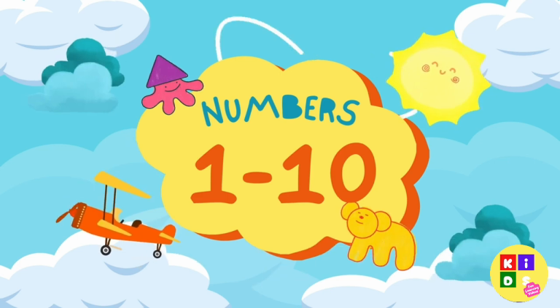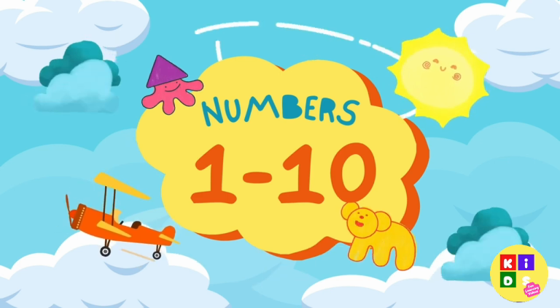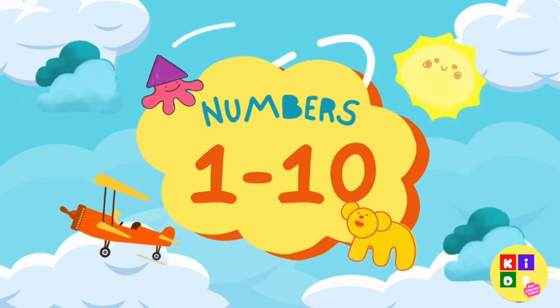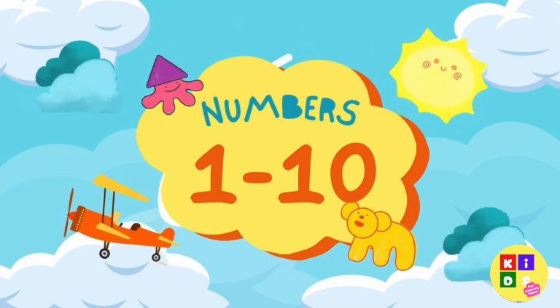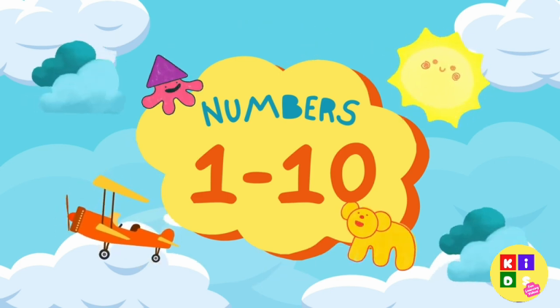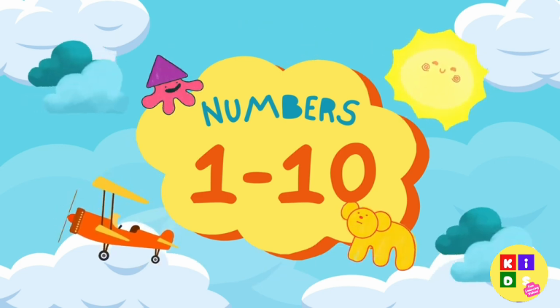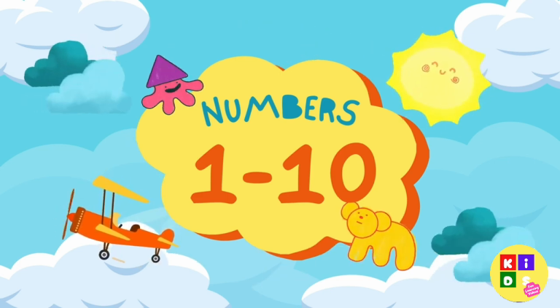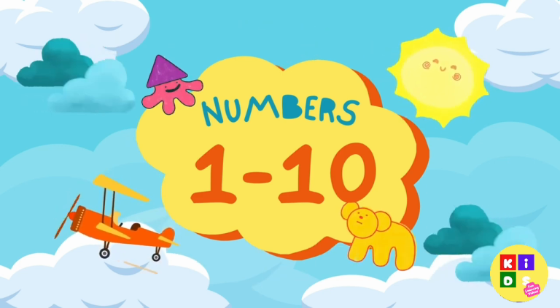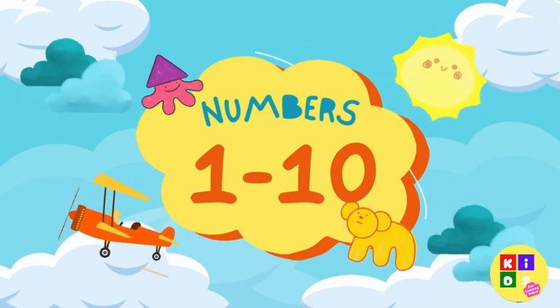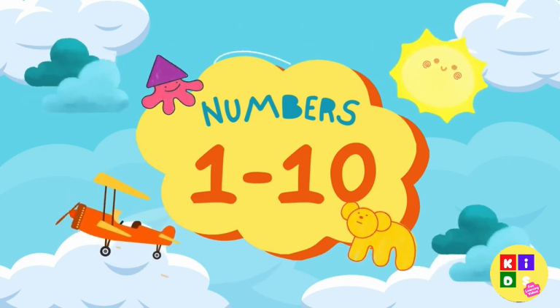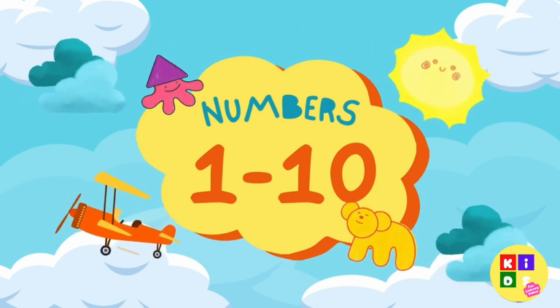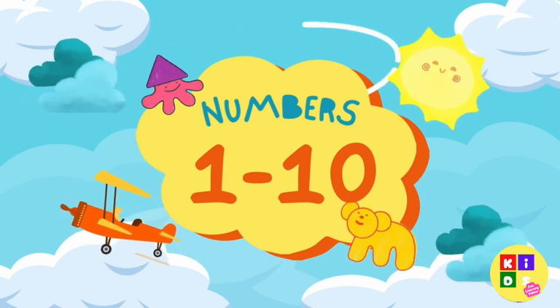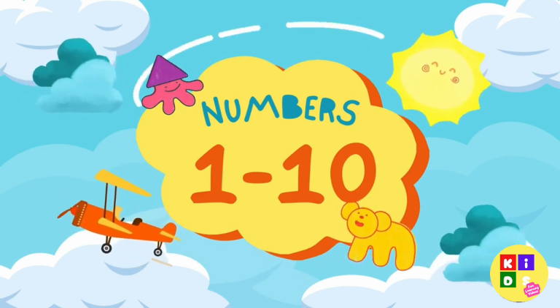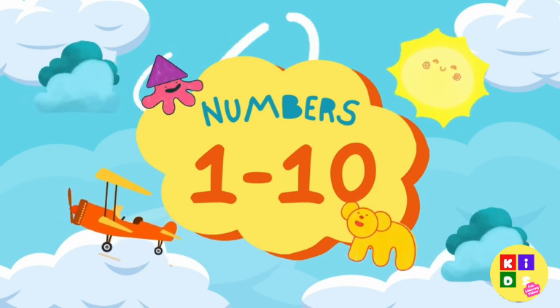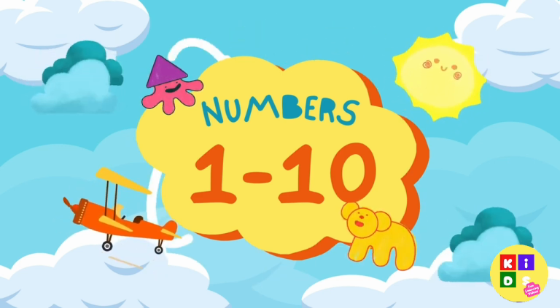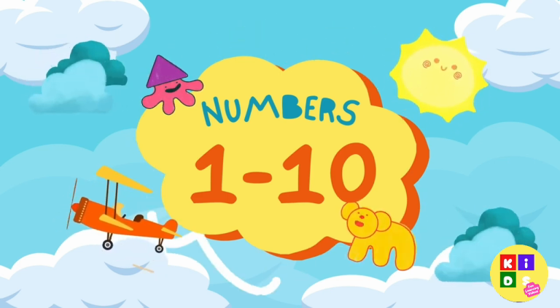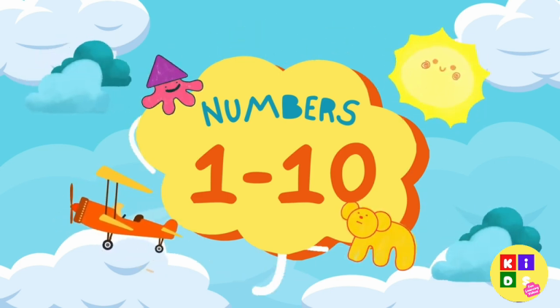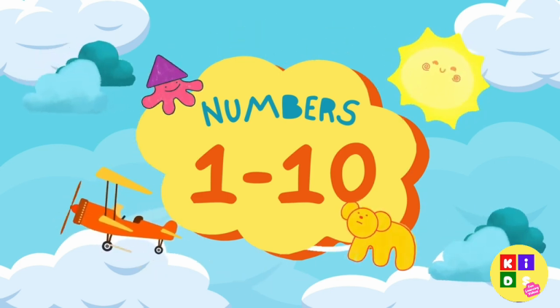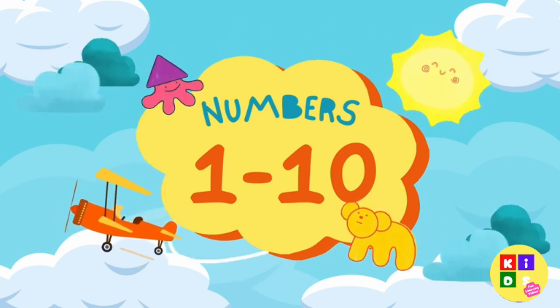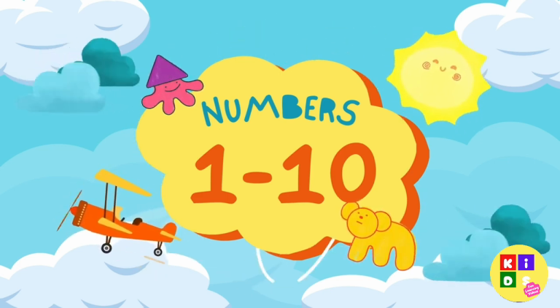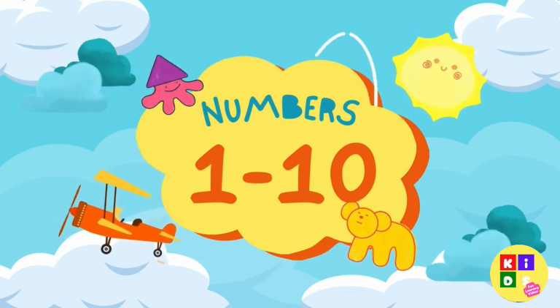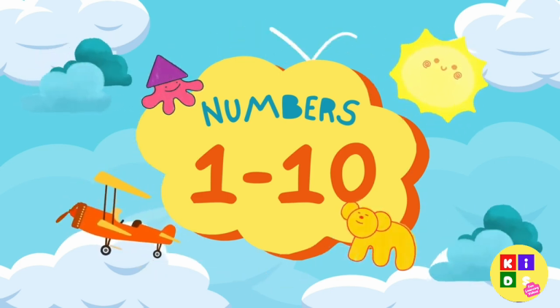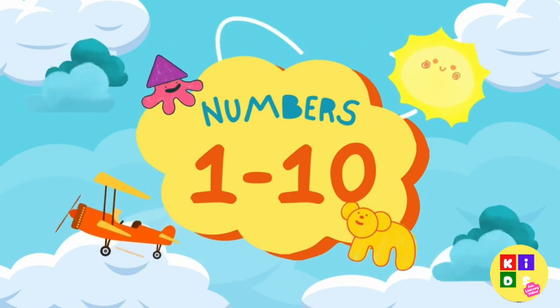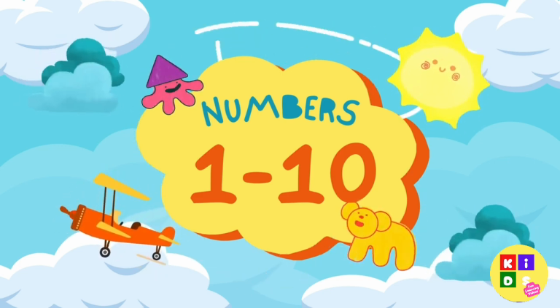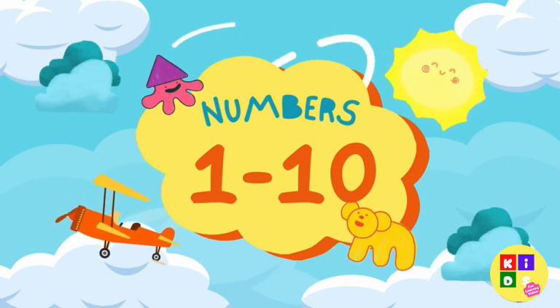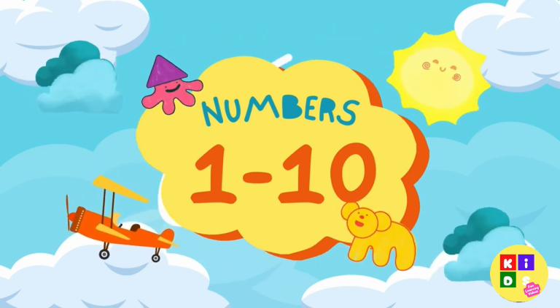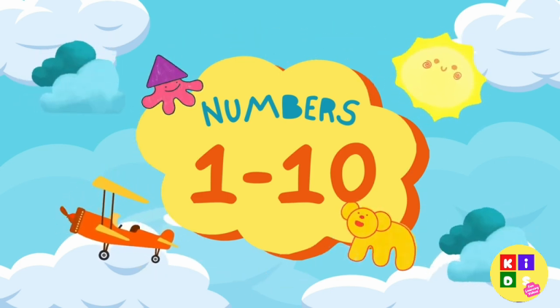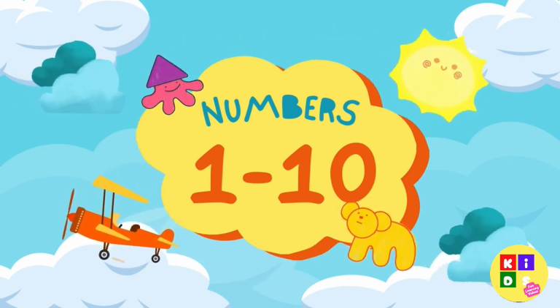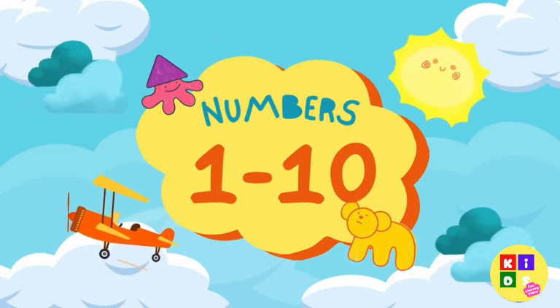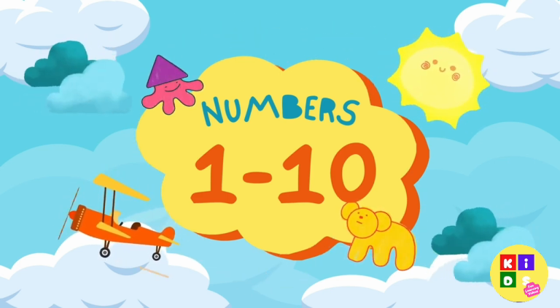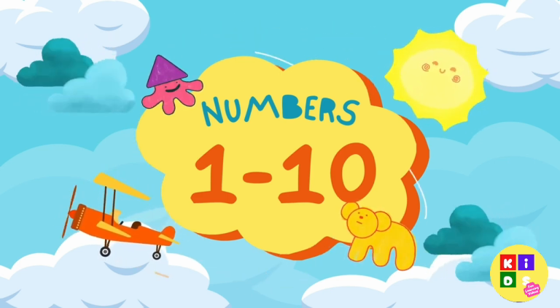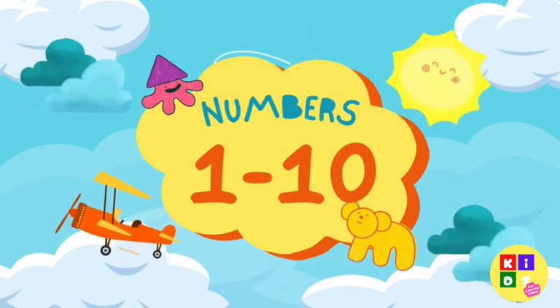Hi, kids. Join us today. We're going to count from 1 to 10 together. Are you ready?